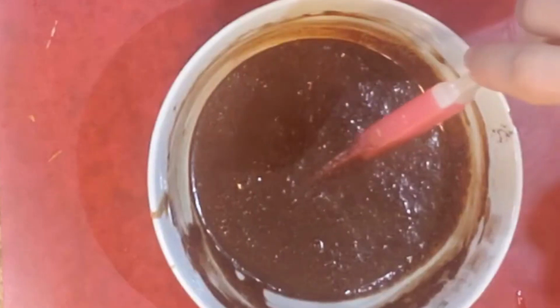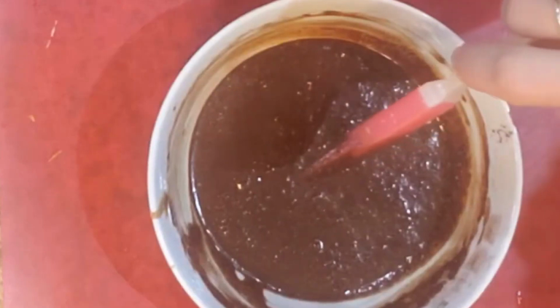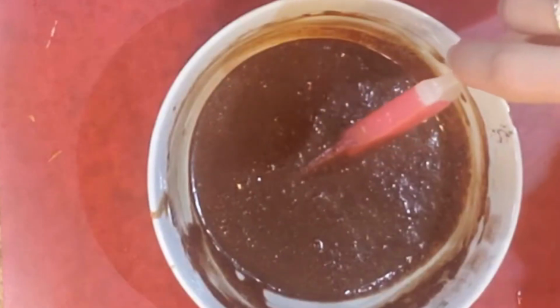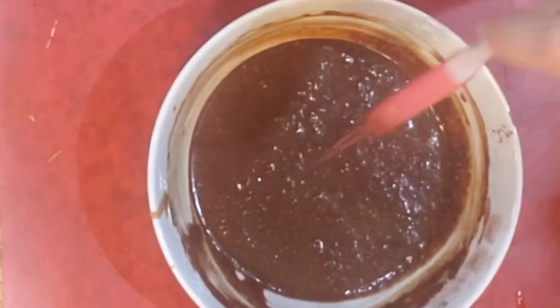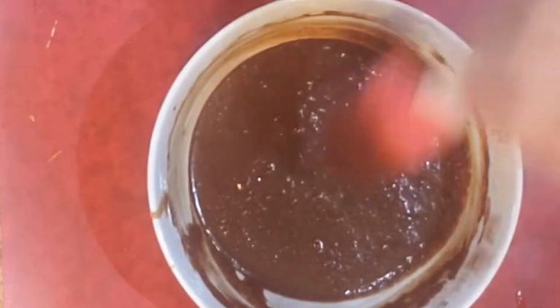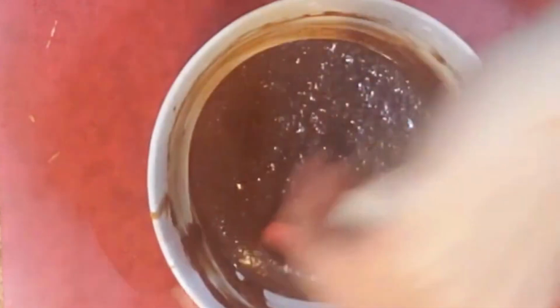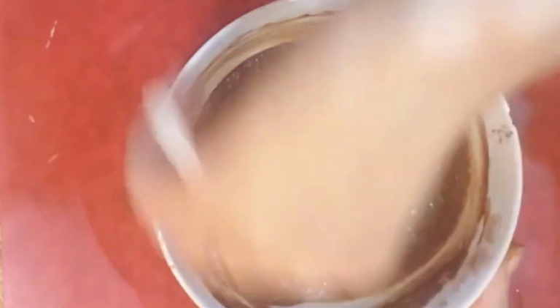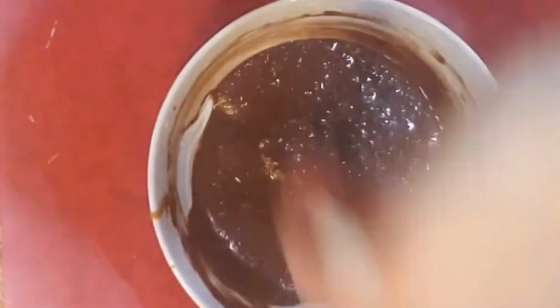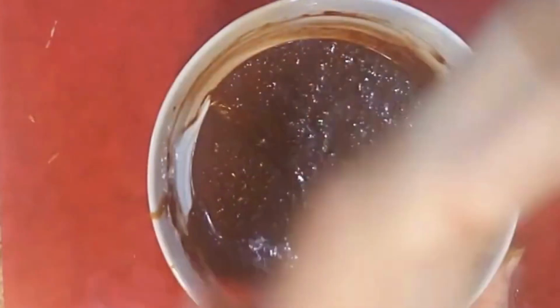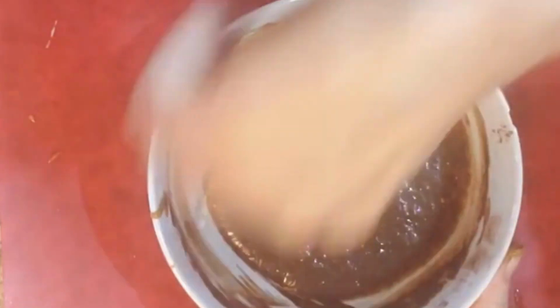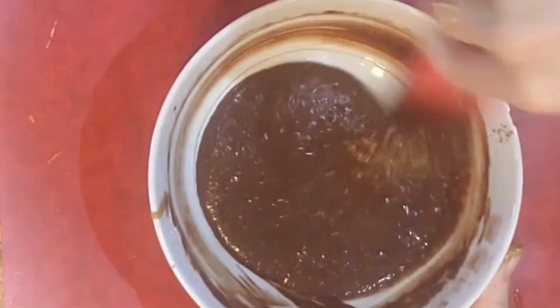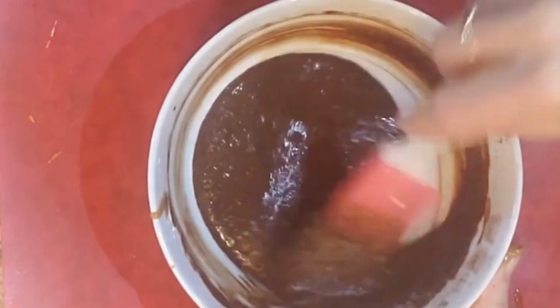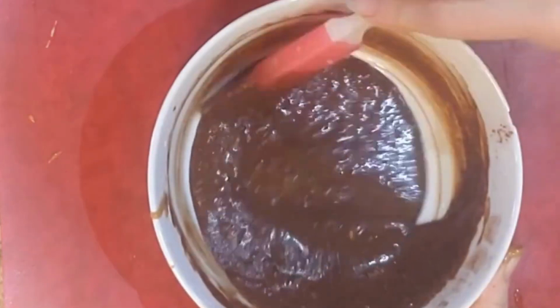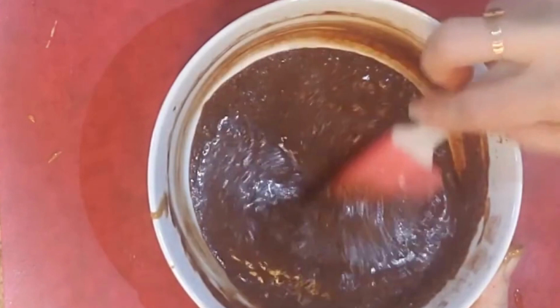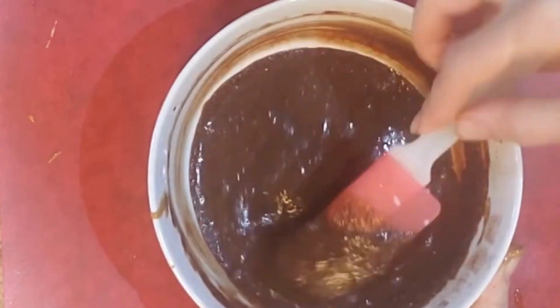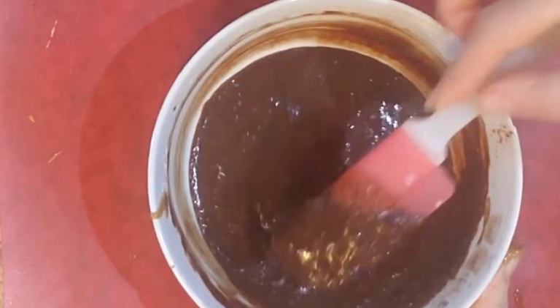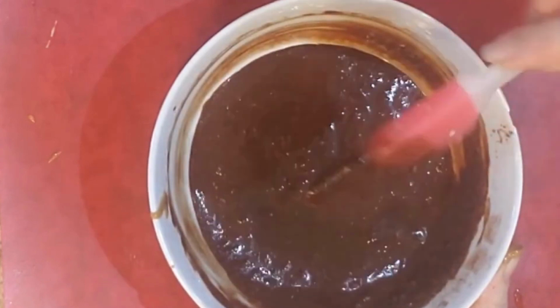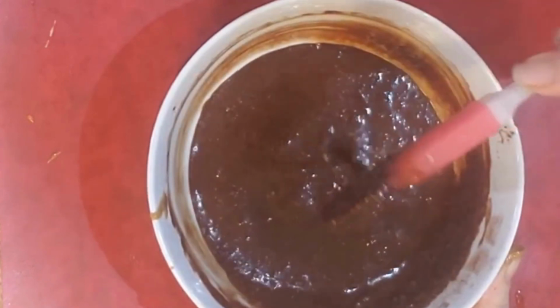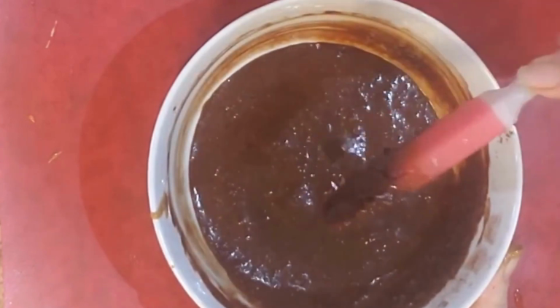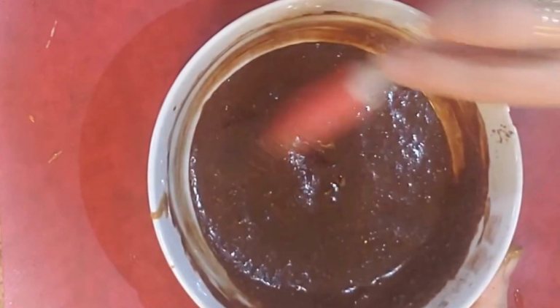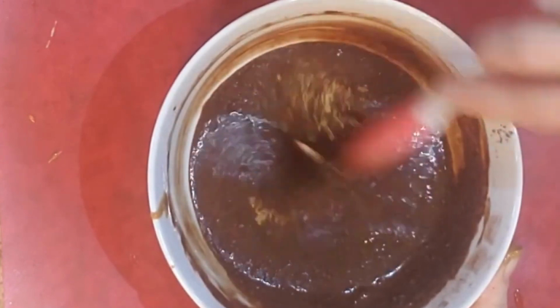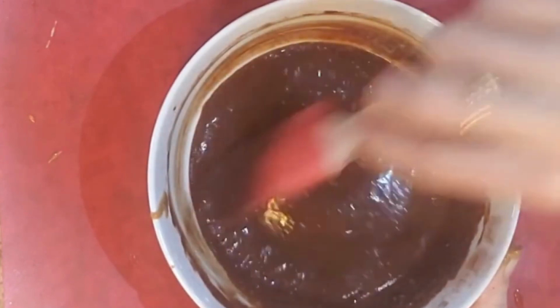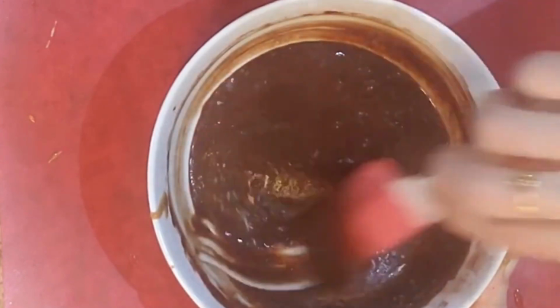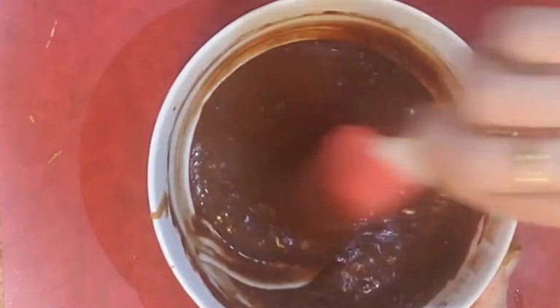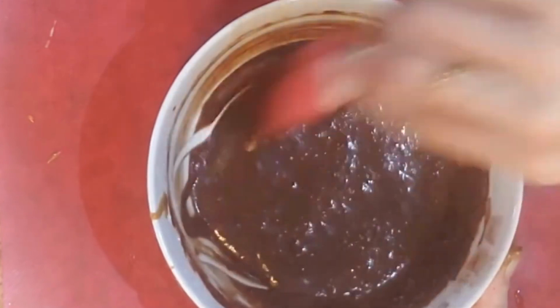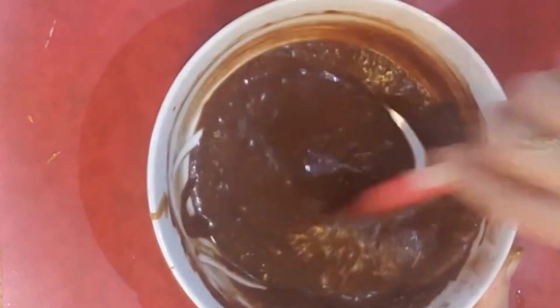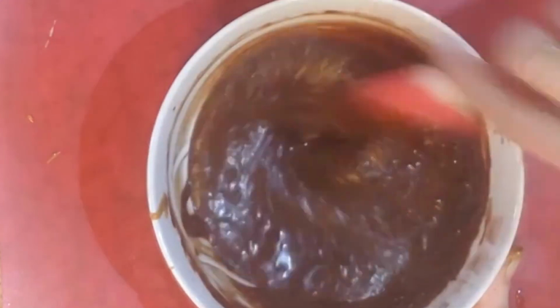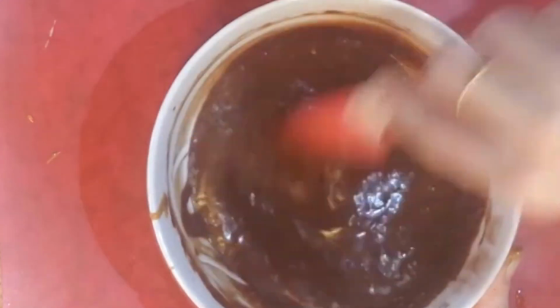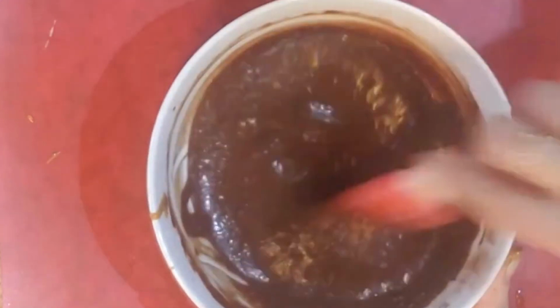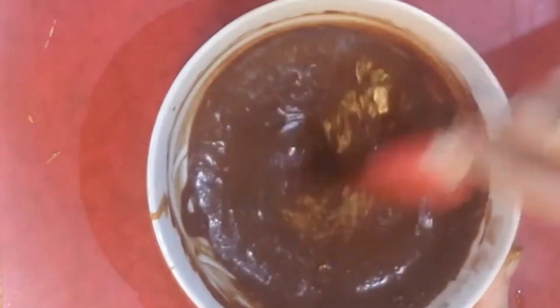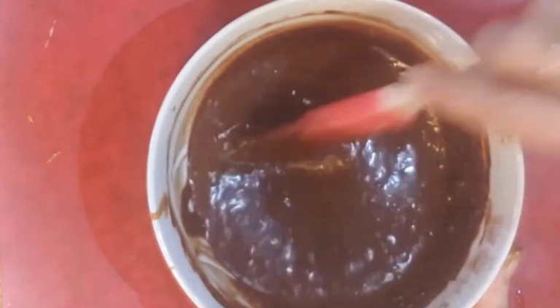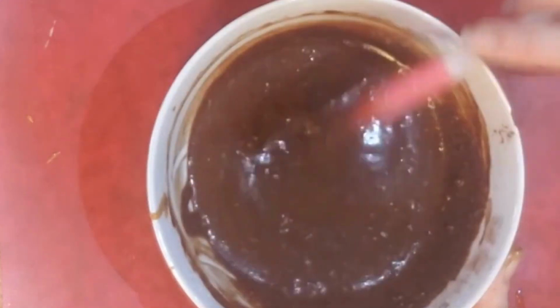Meanwhile, prepare chocolate sauce by combining hazelnut butter, cocoa powder, milk, and maple syrup.